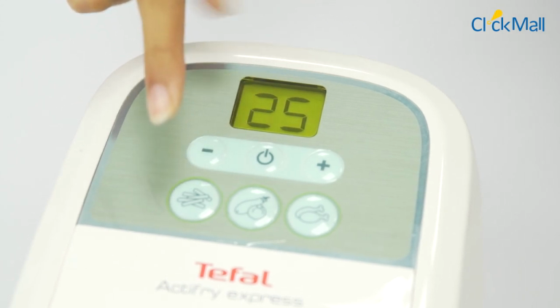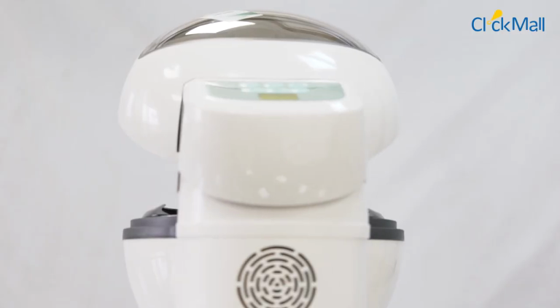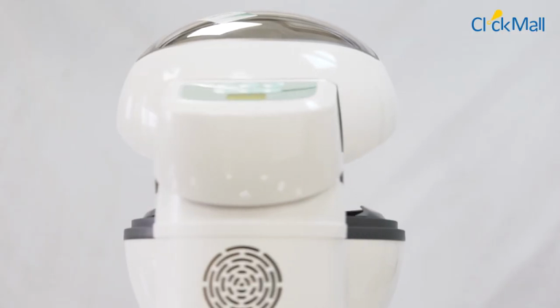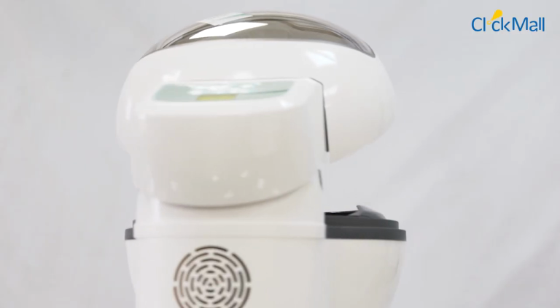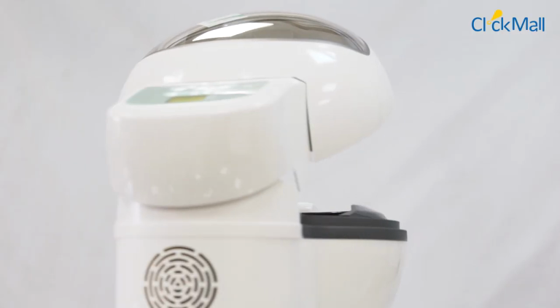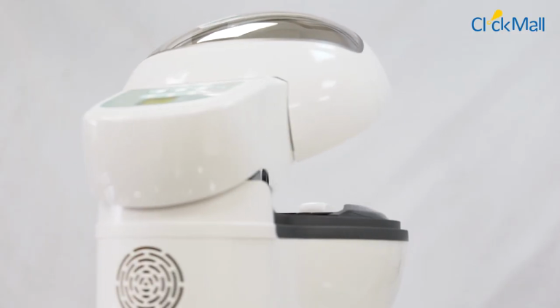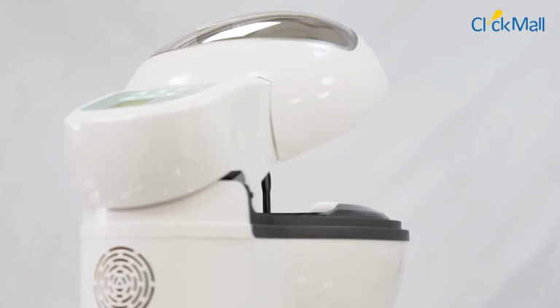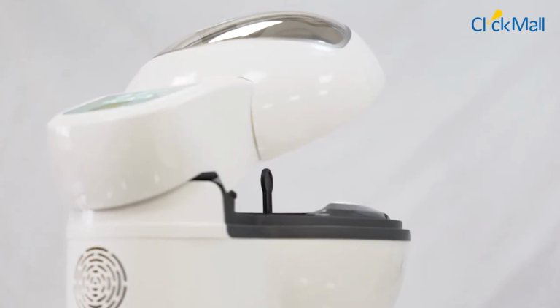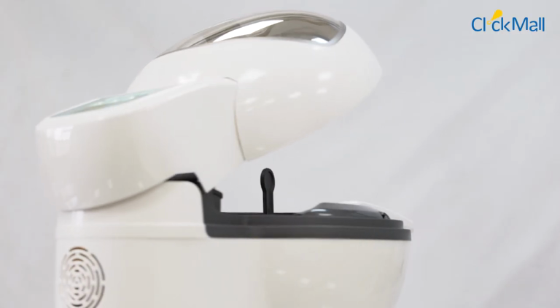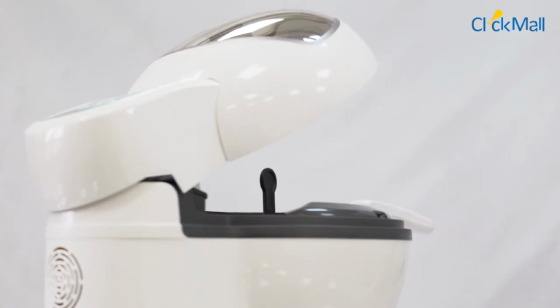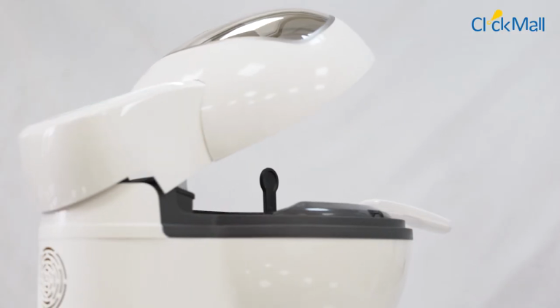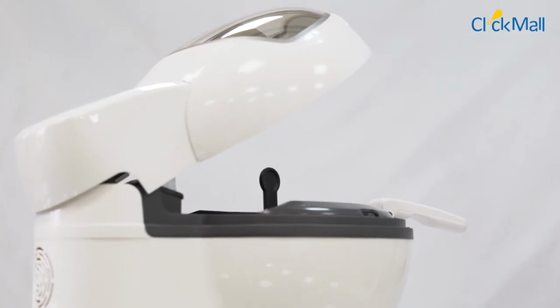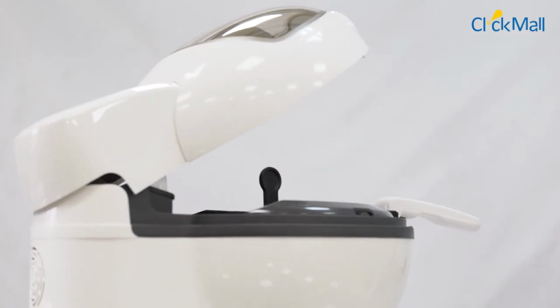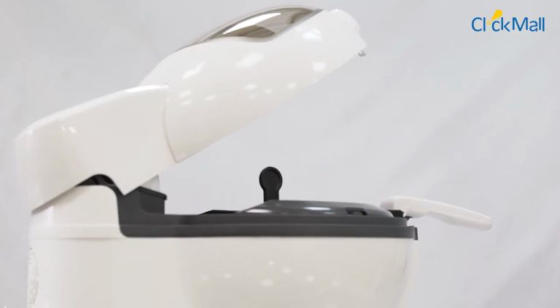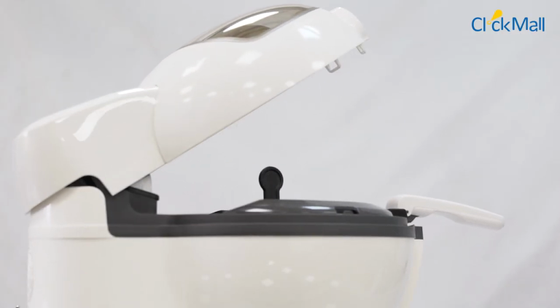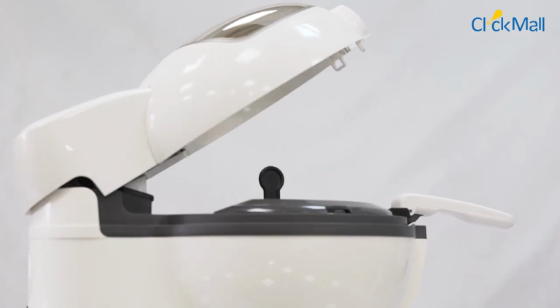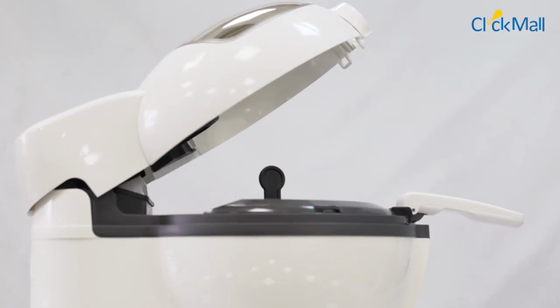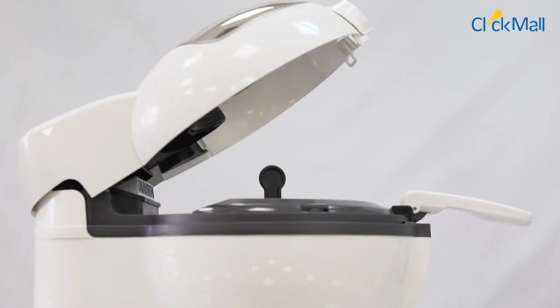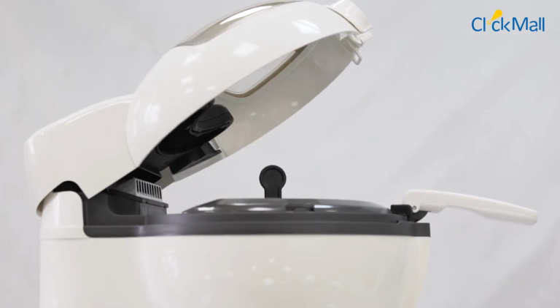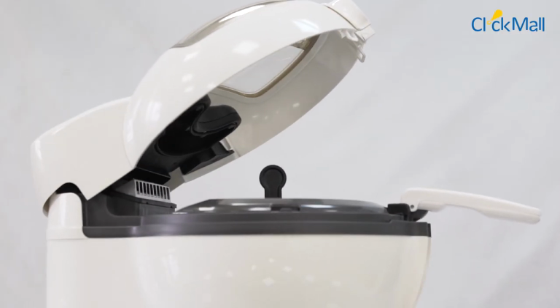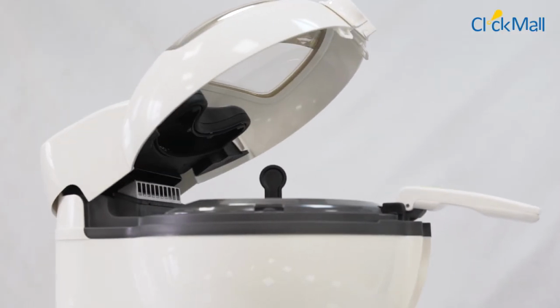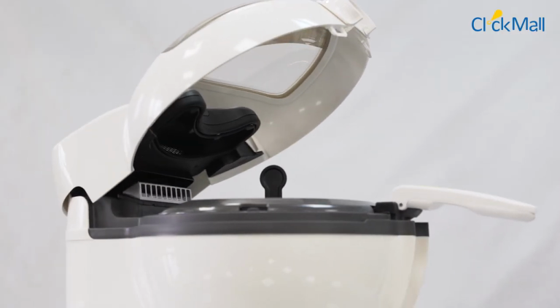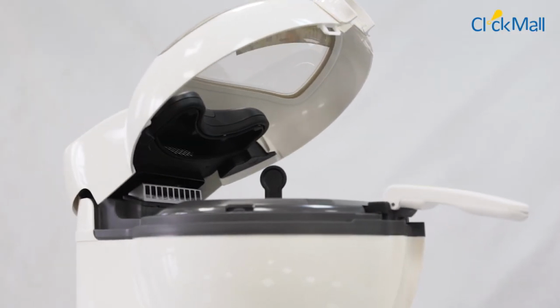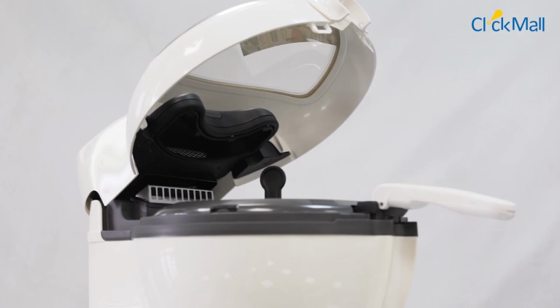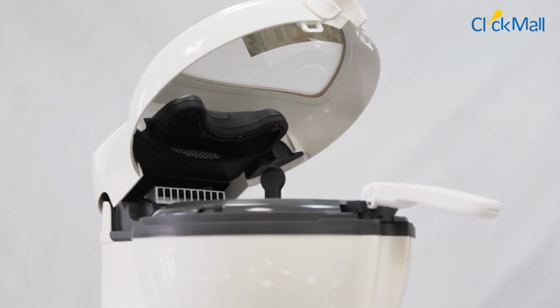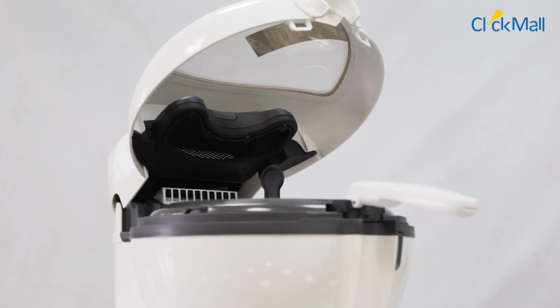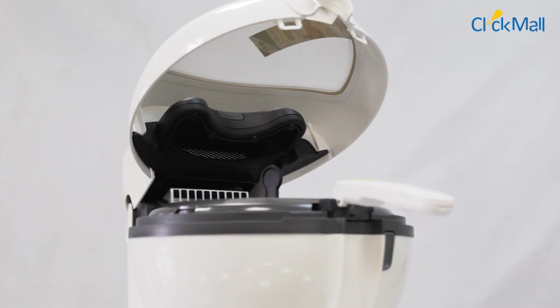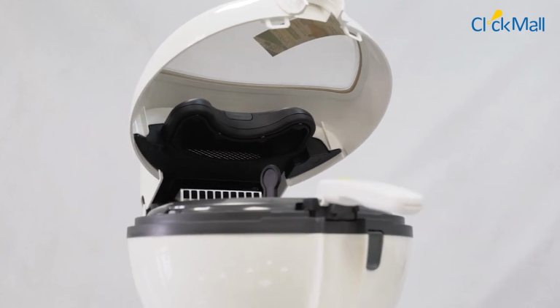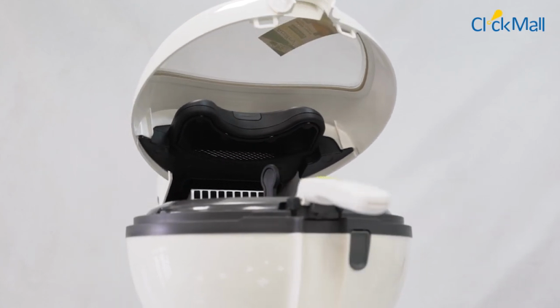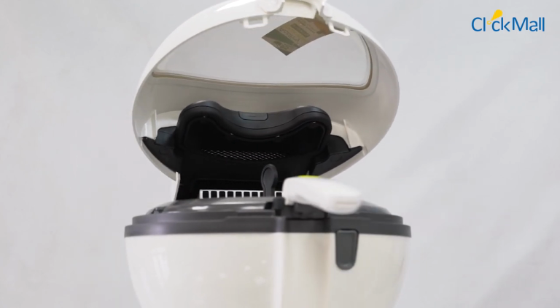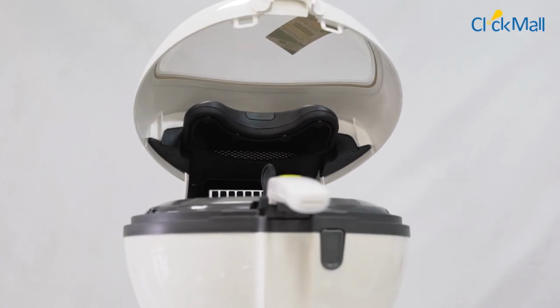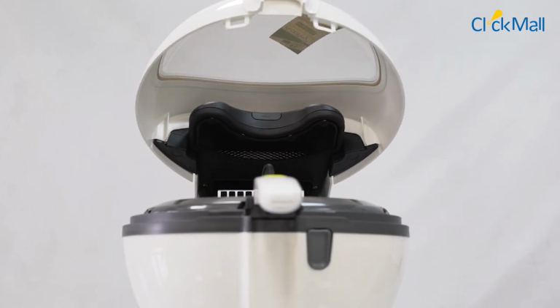The ActiFry's patent technology features seamless air flow, which ensures that food items are evenly cooked.